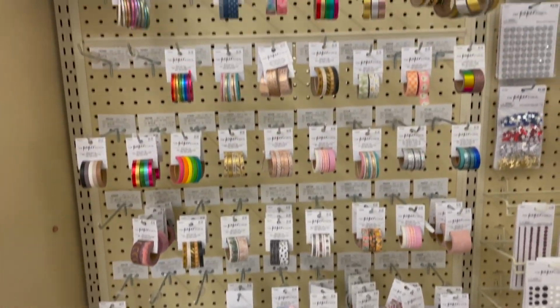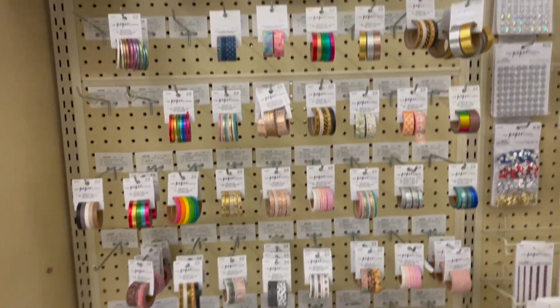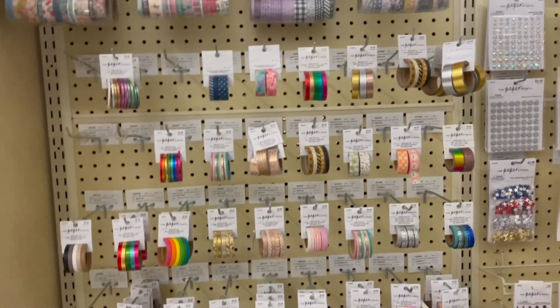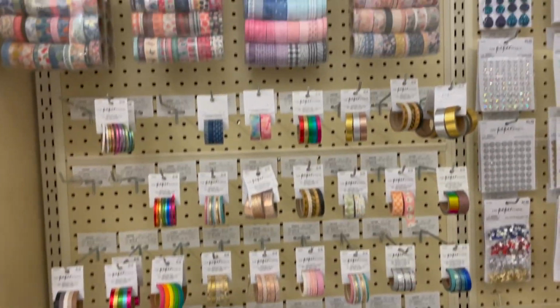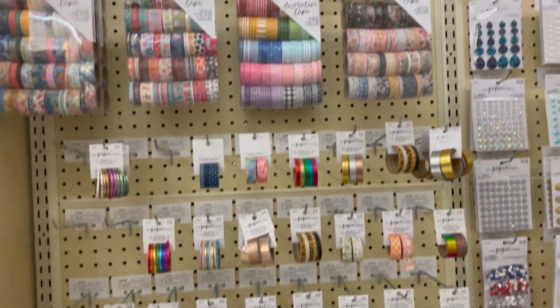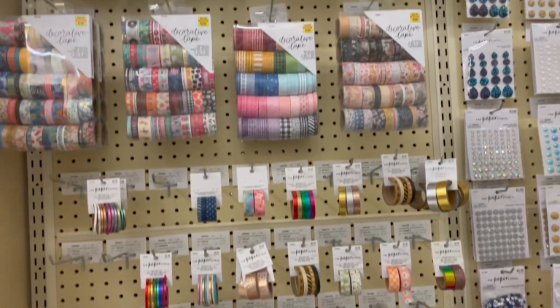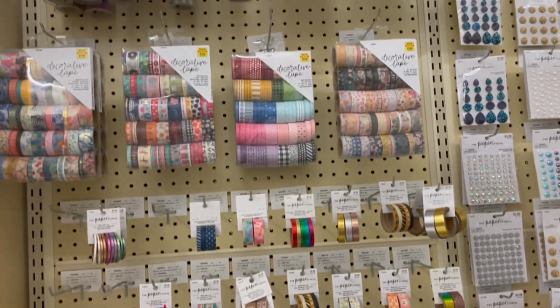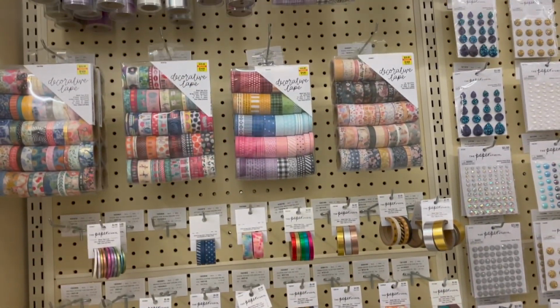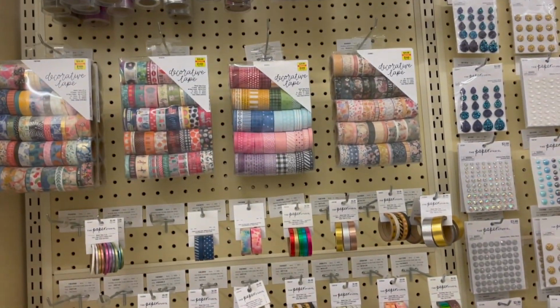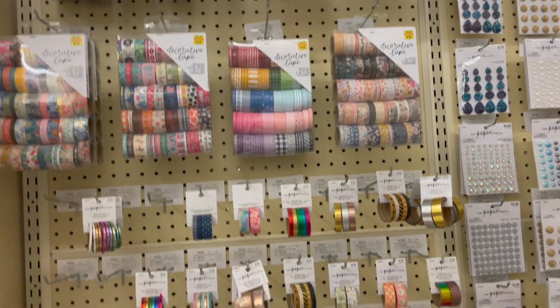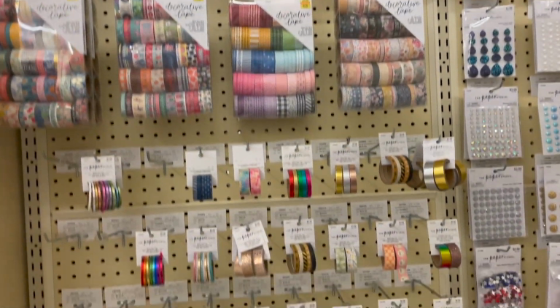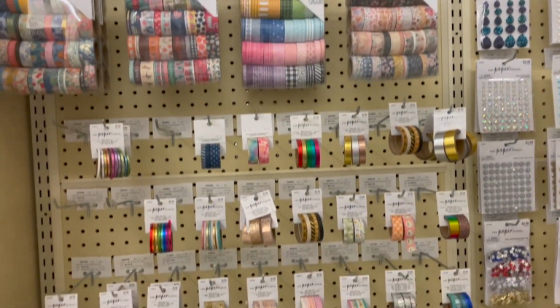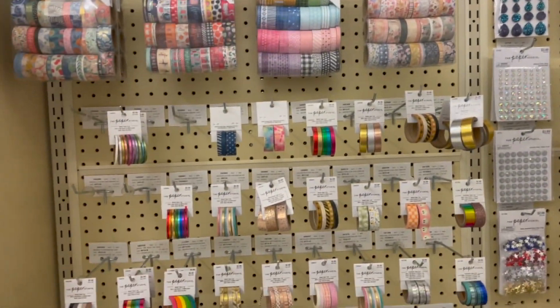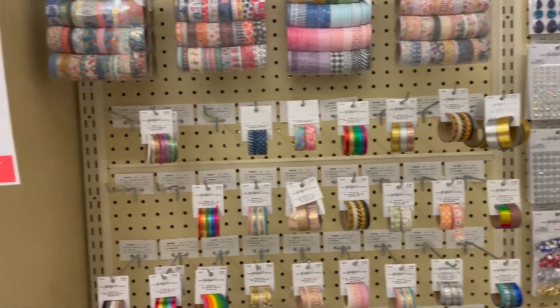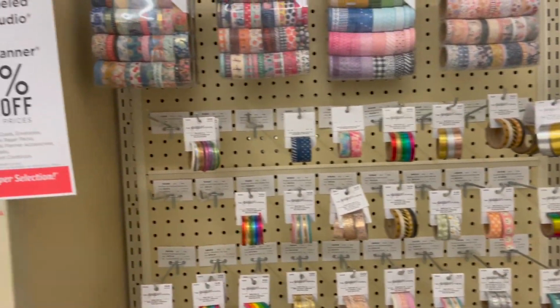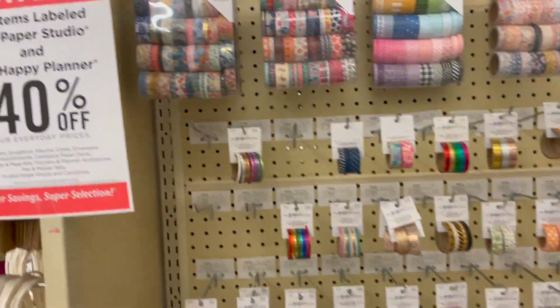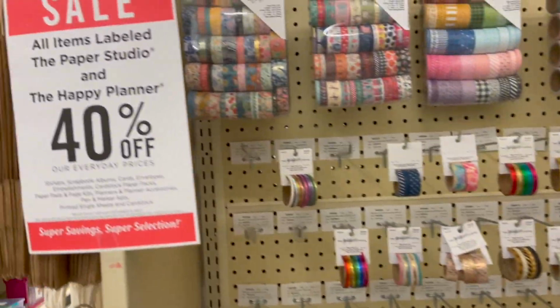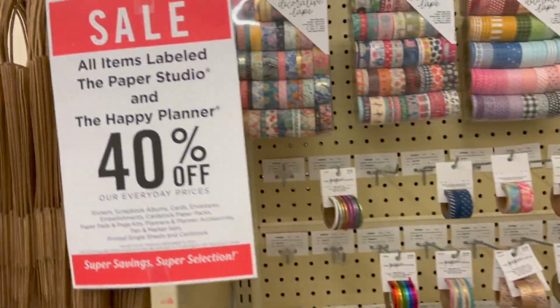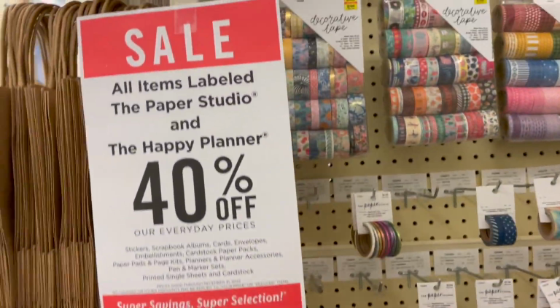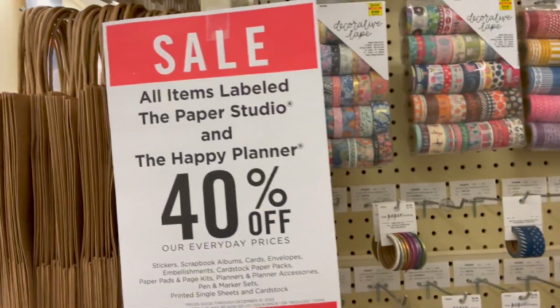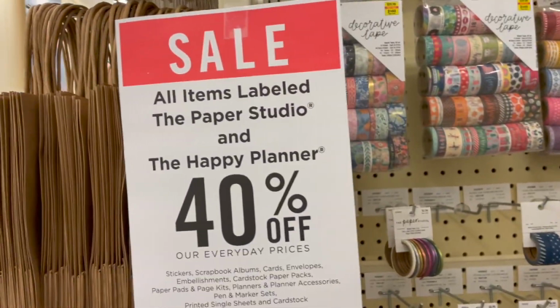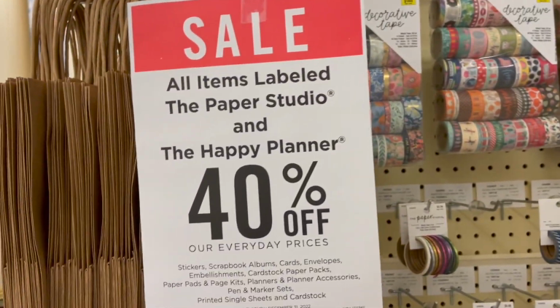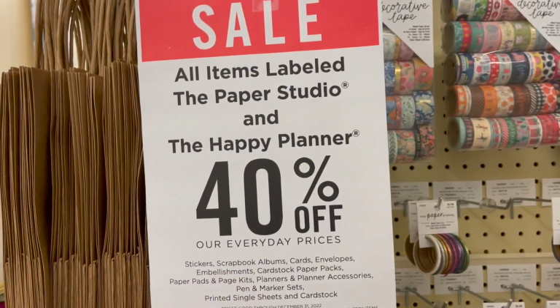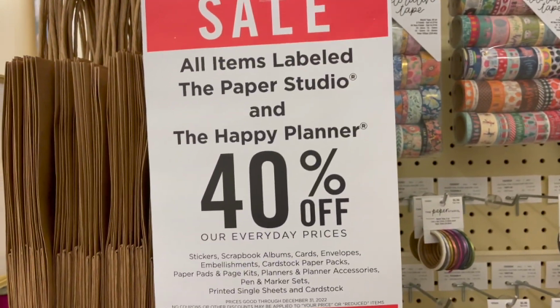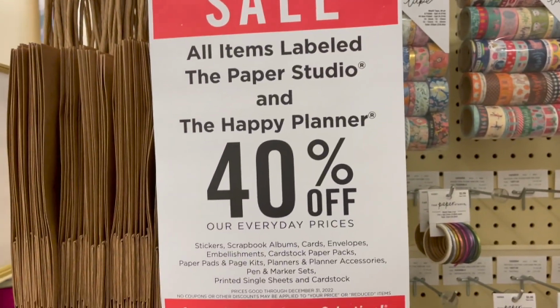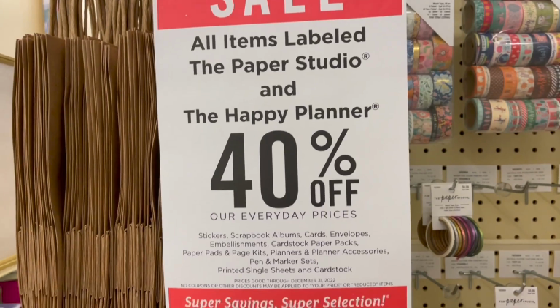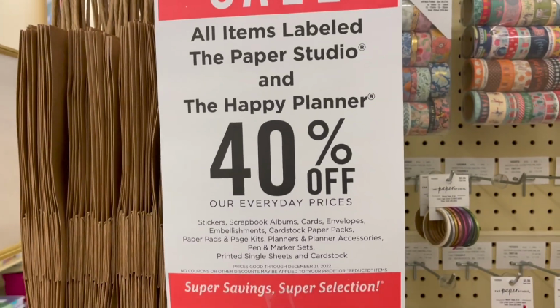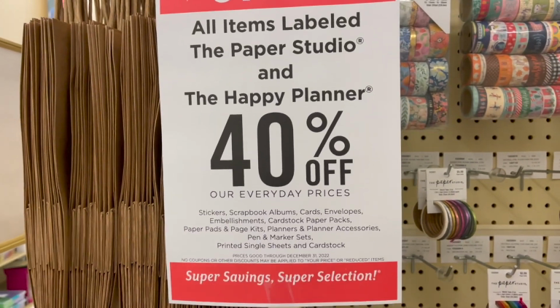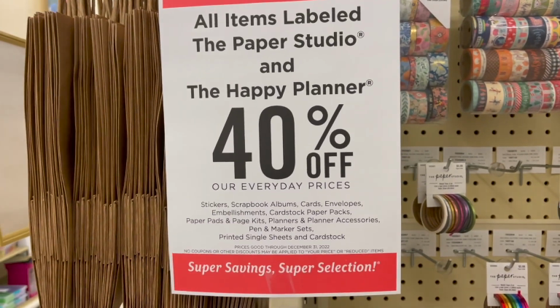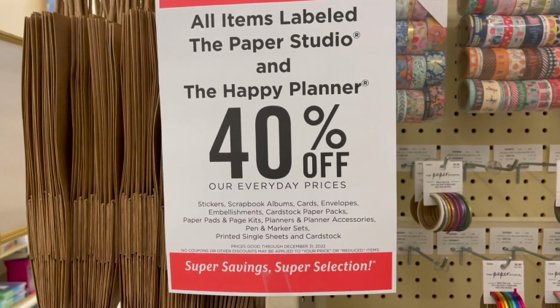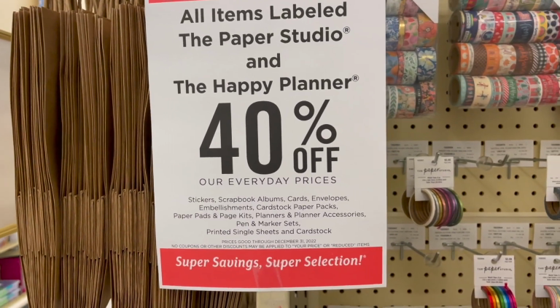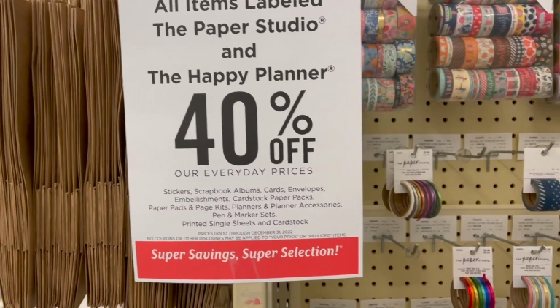Paper Studio is 40% off - I'll have you at cleaner and Paper Studio.